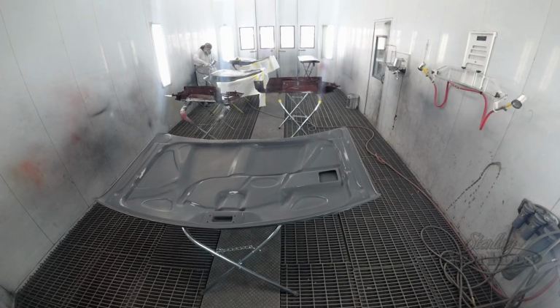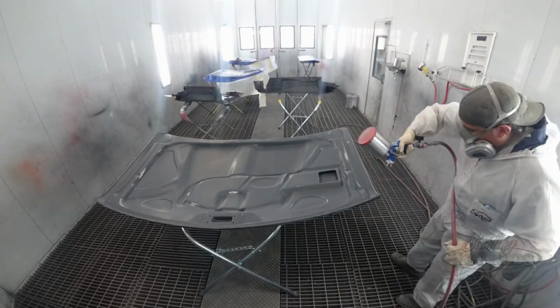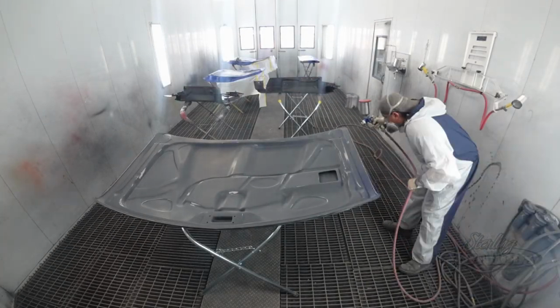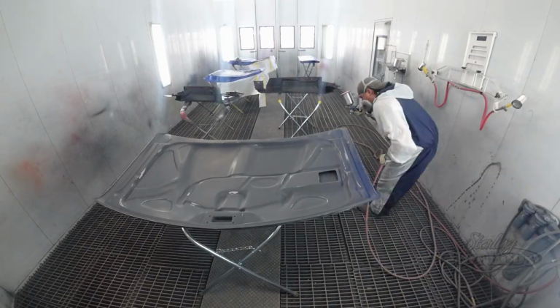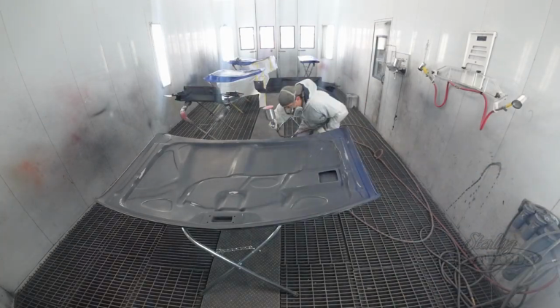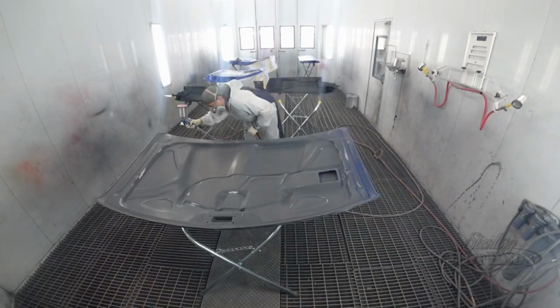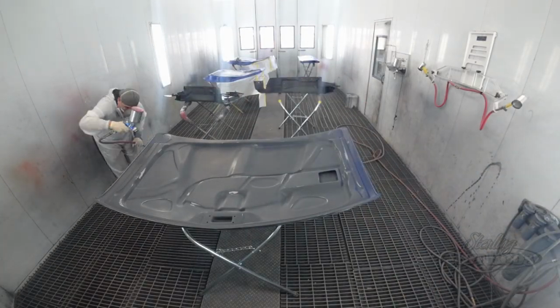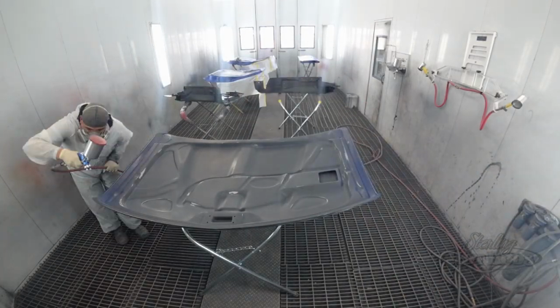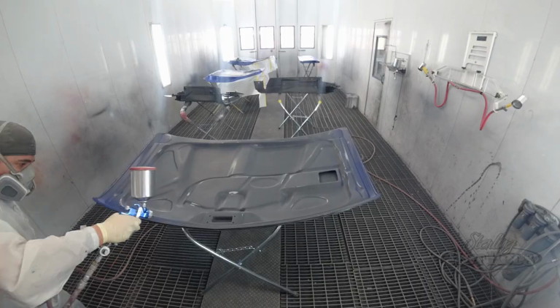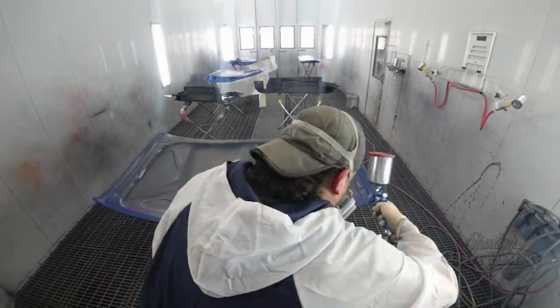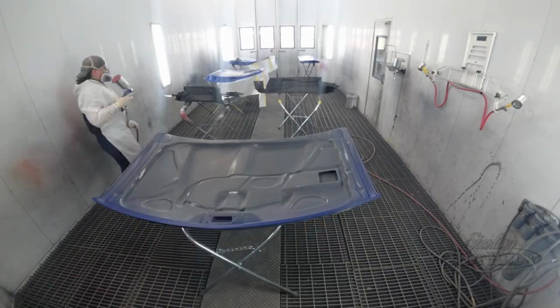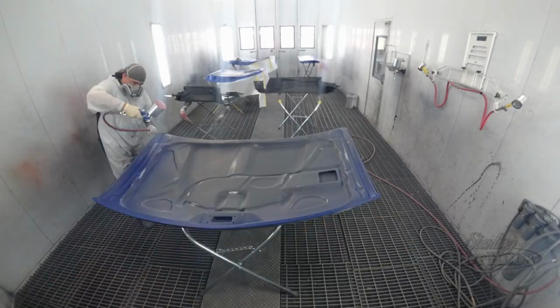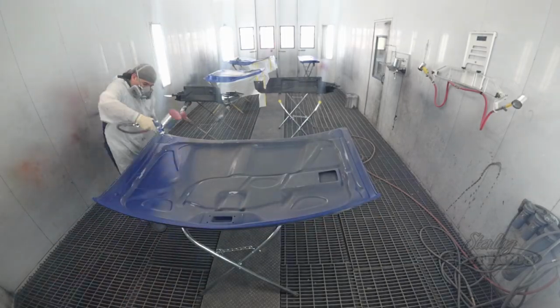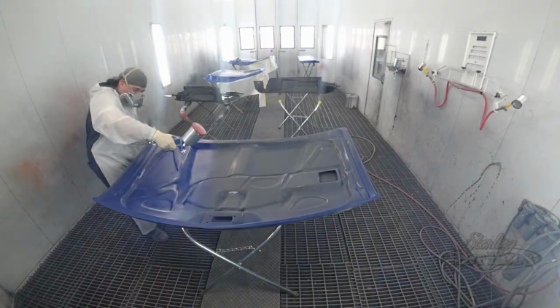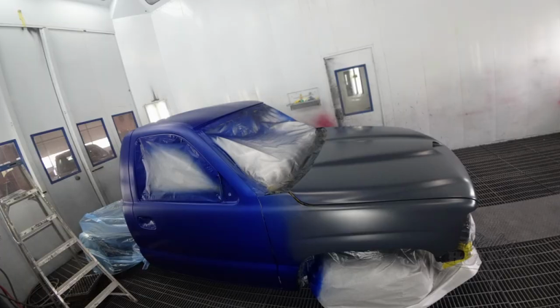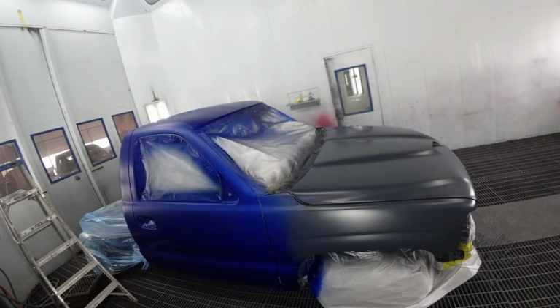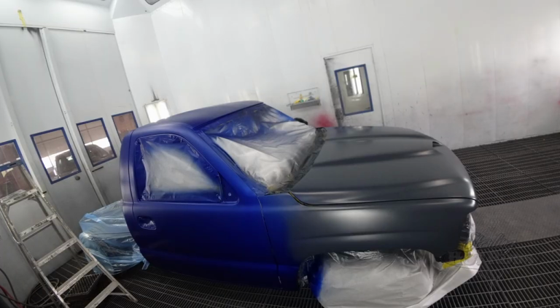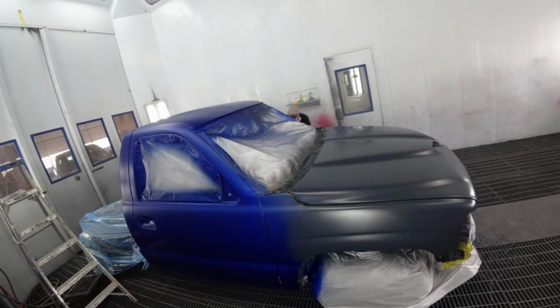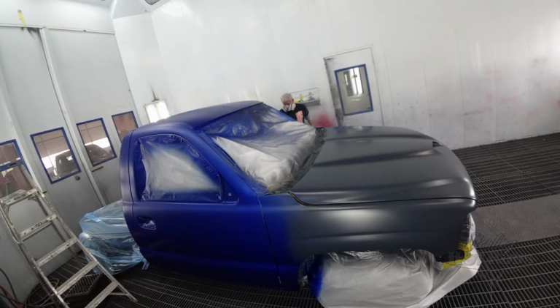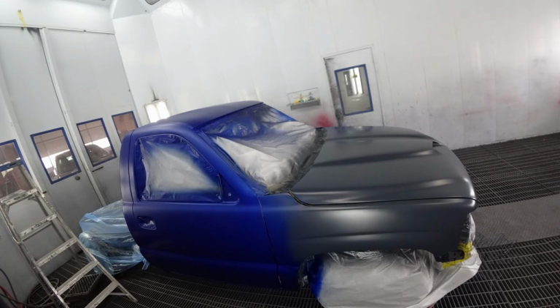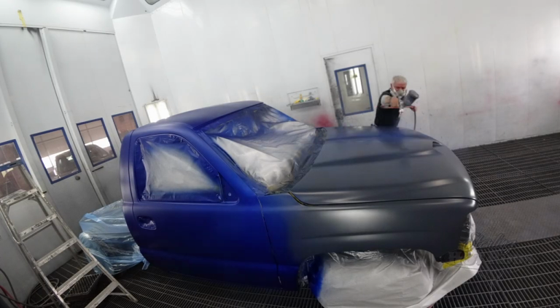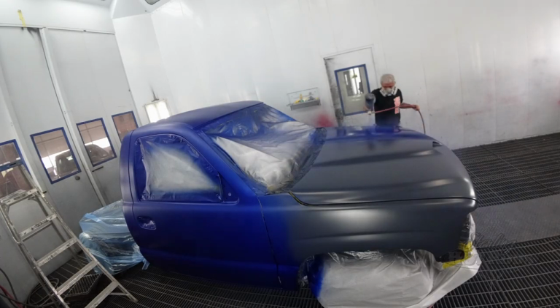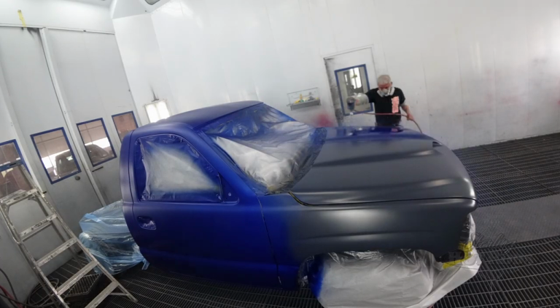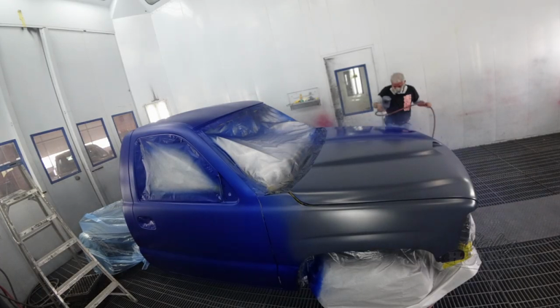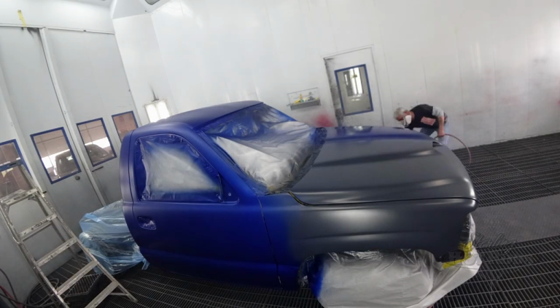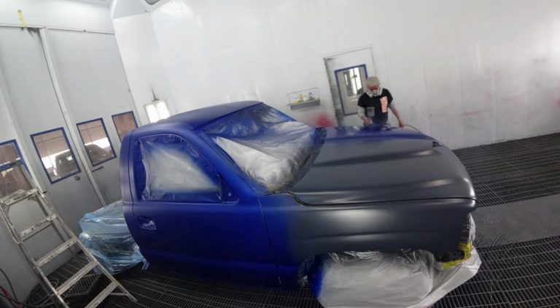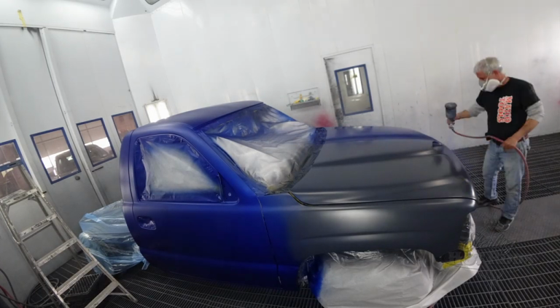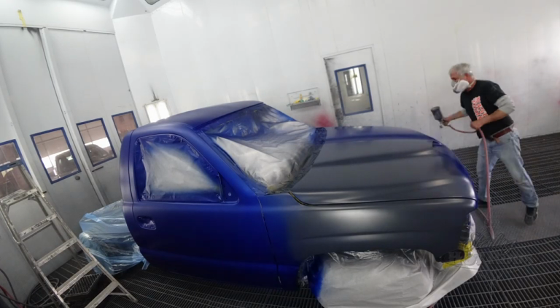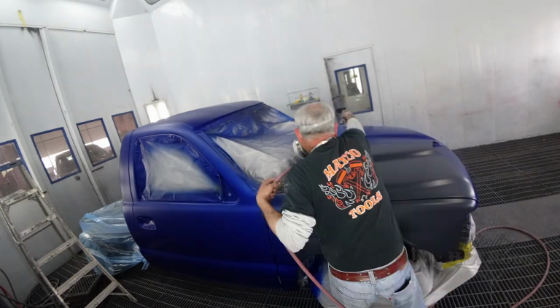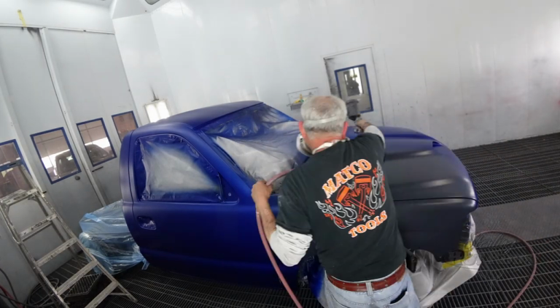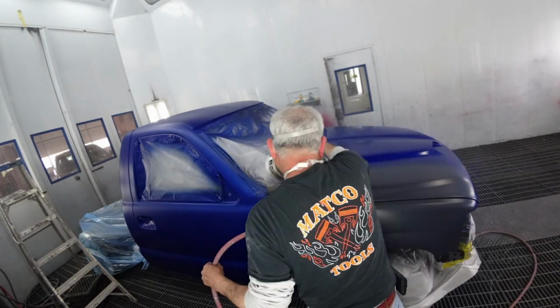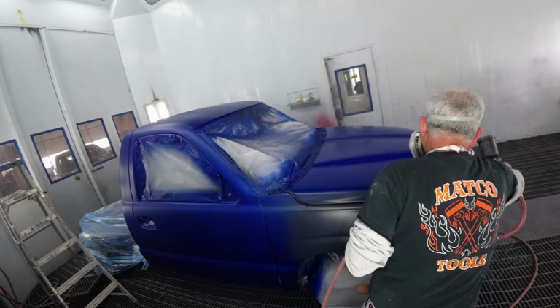With the color, it's going to be a real pretty blue. Then we'll reassemble it, shoot it, and lock that down.